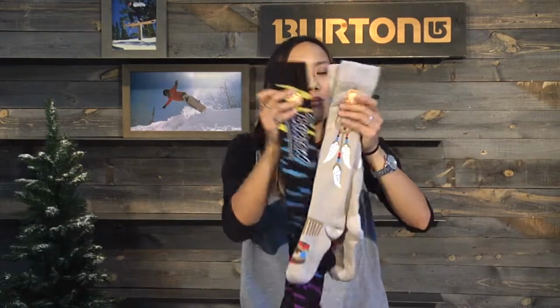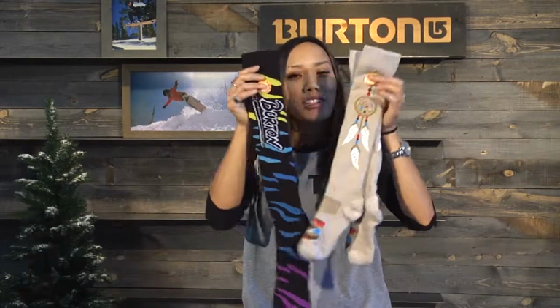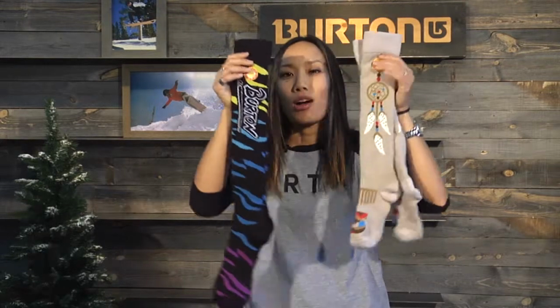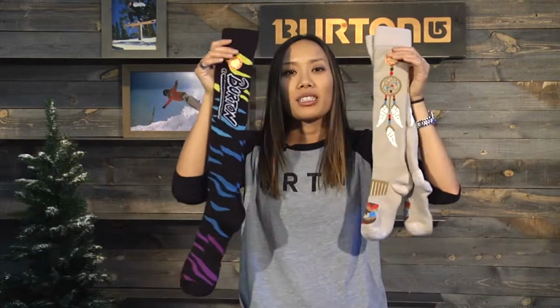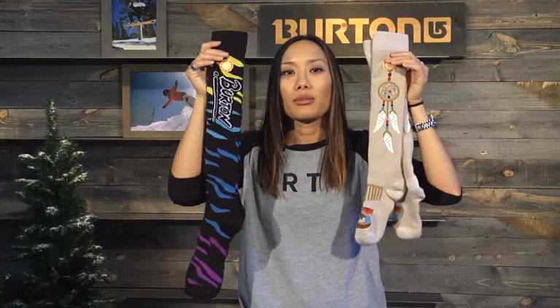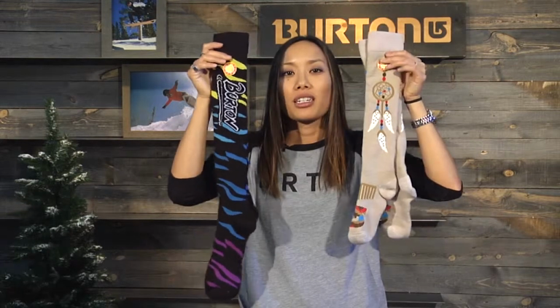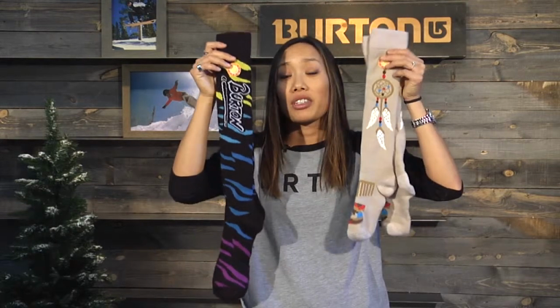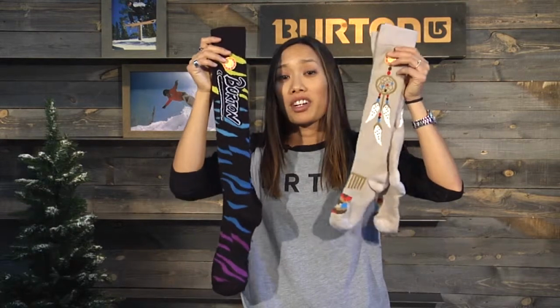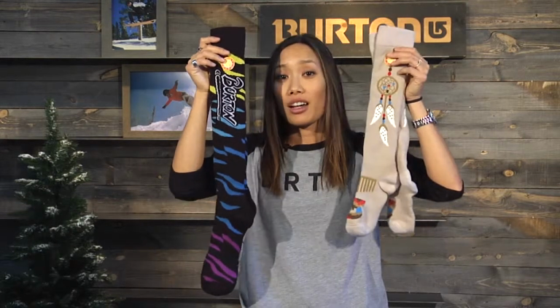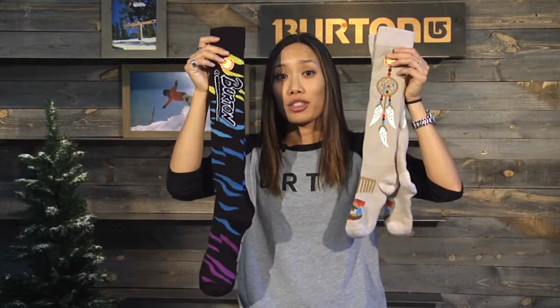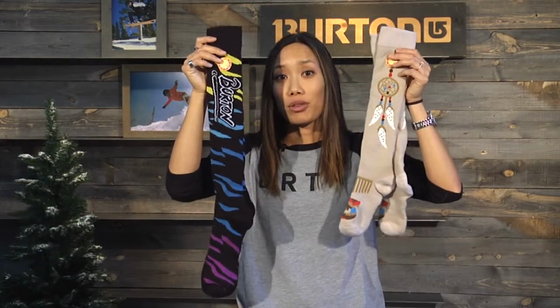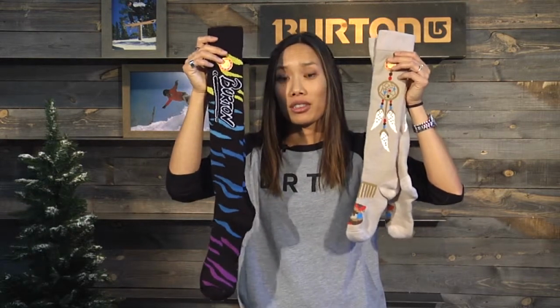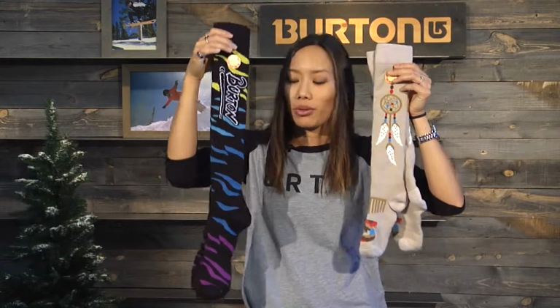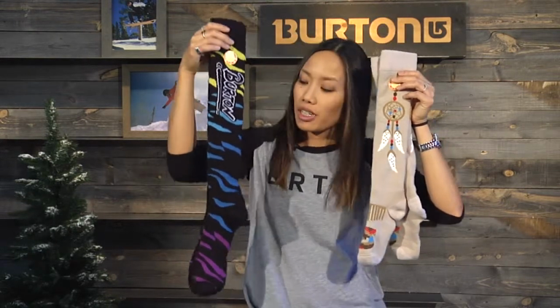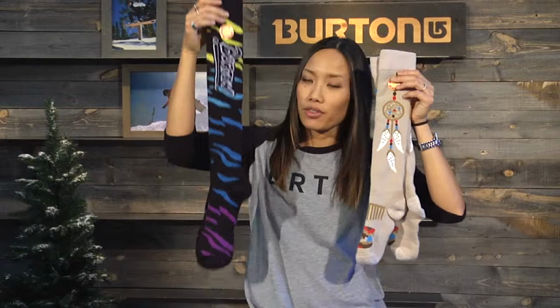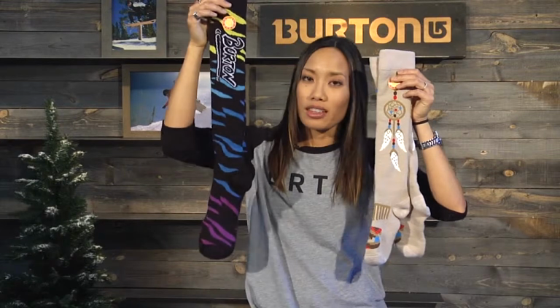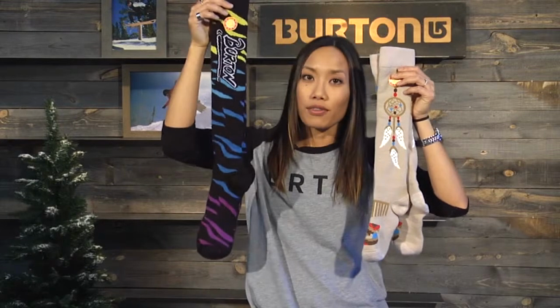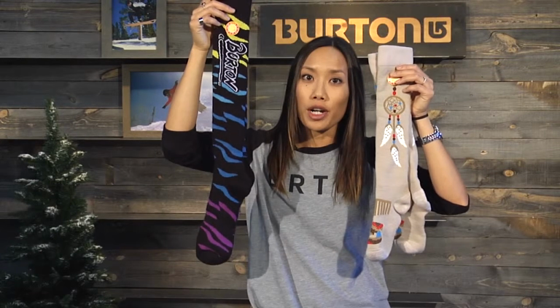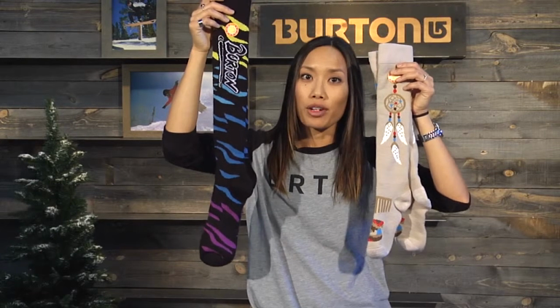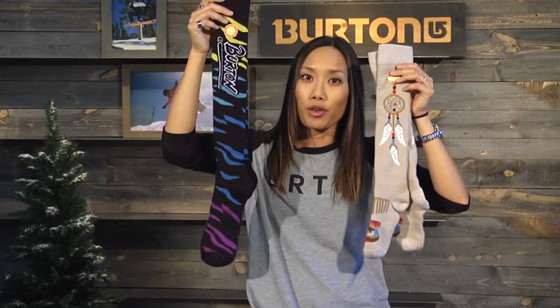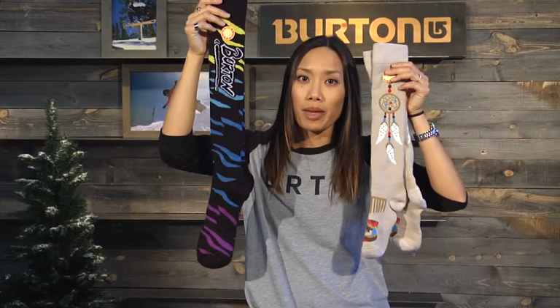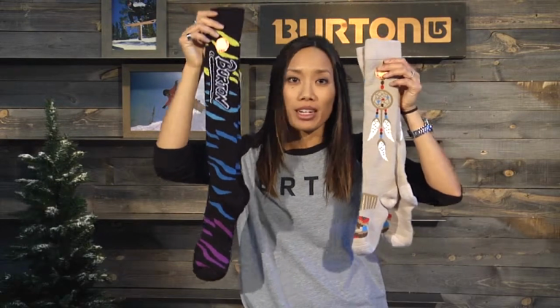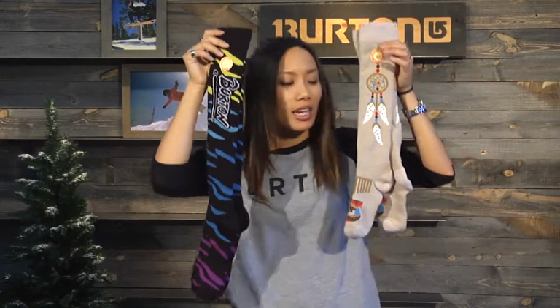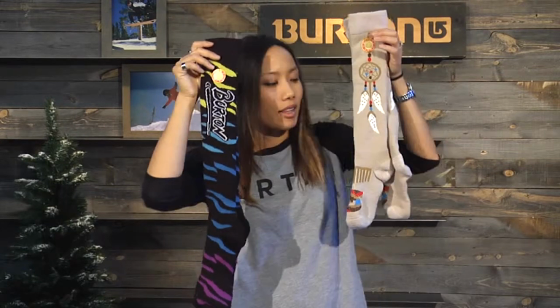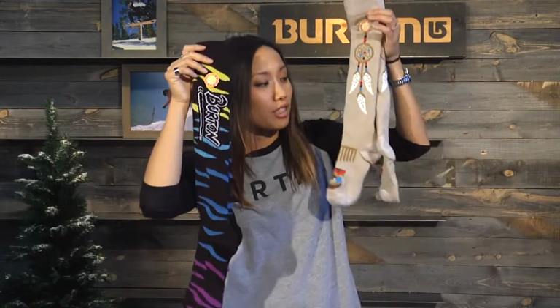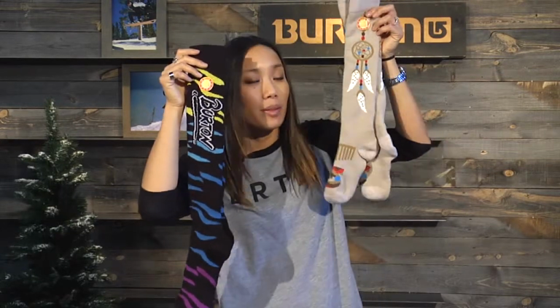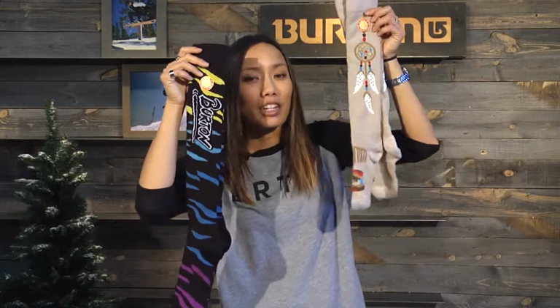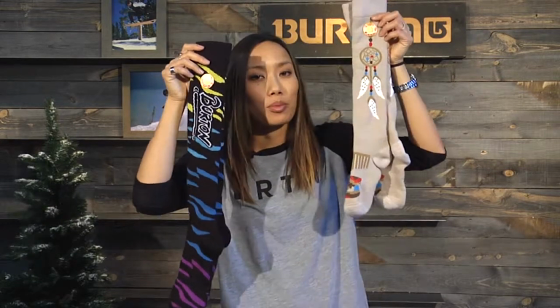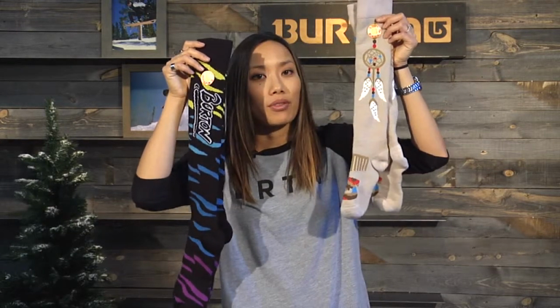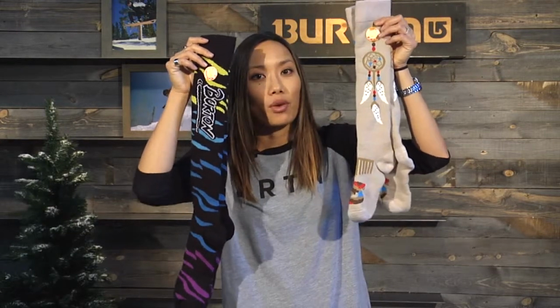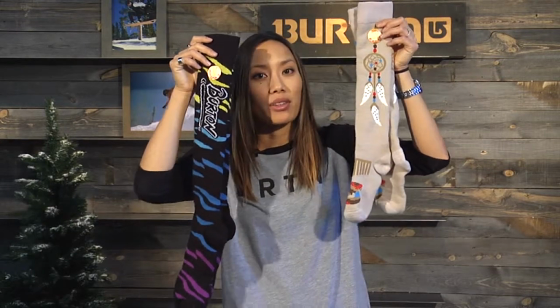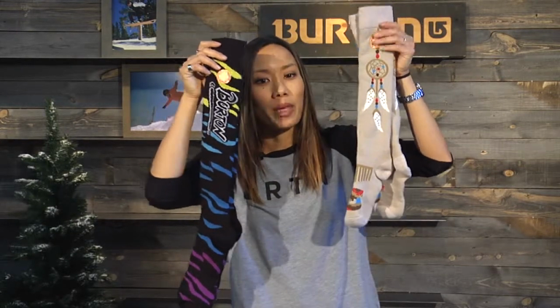The Party Sock always comes in really fun colors and prints. Here you've got the safari print for the men and the dream catcher print for the women.